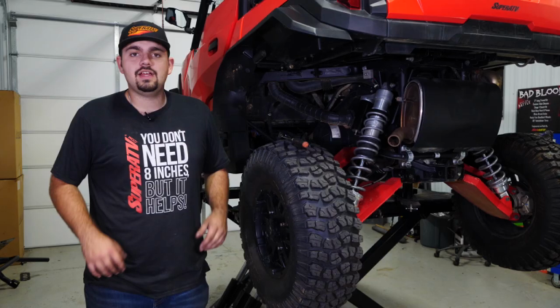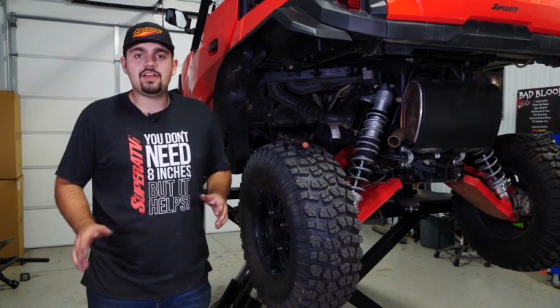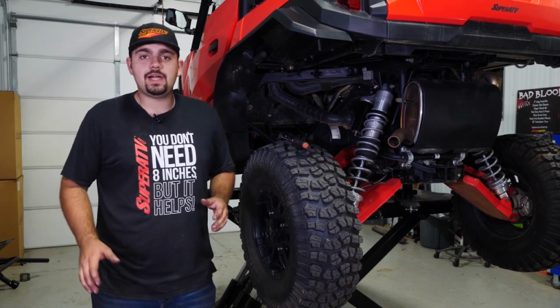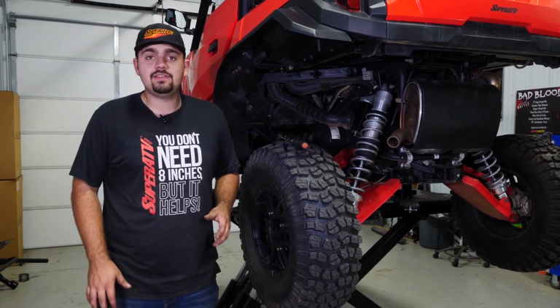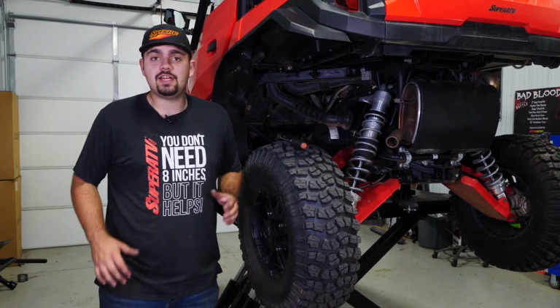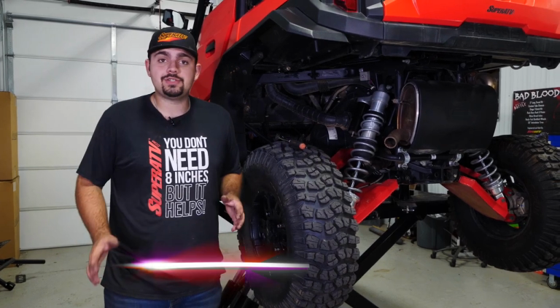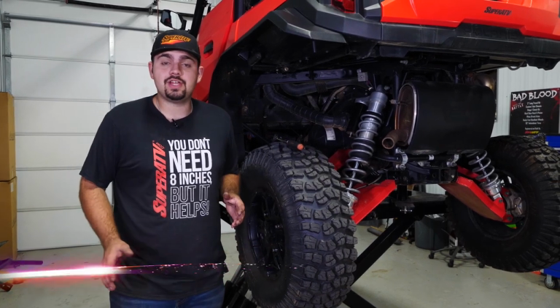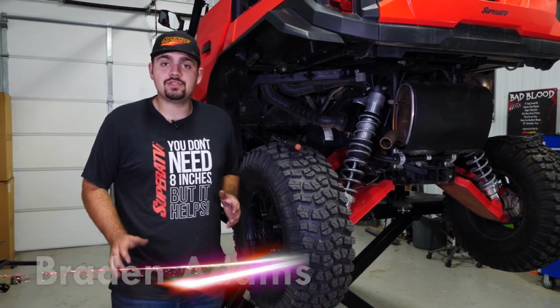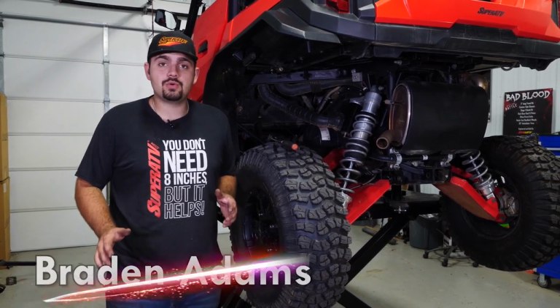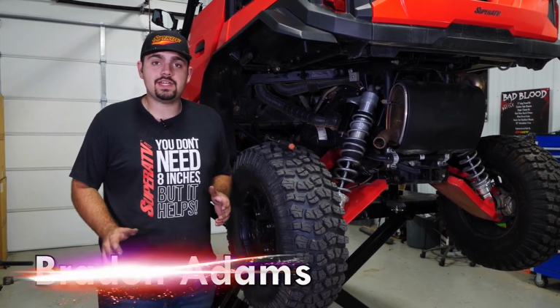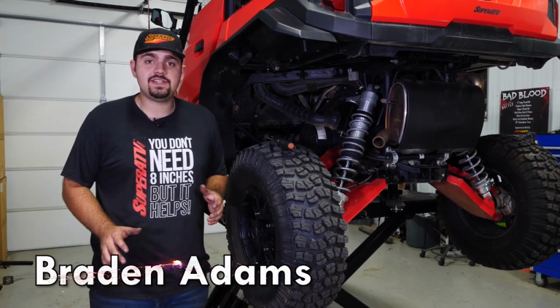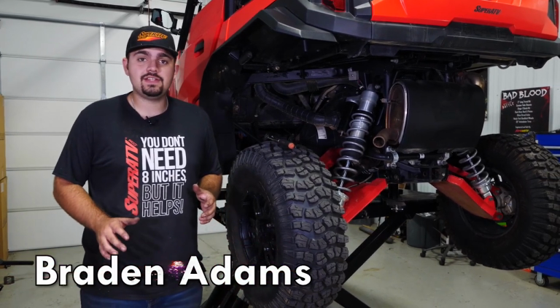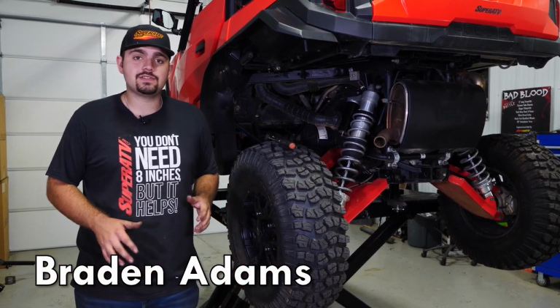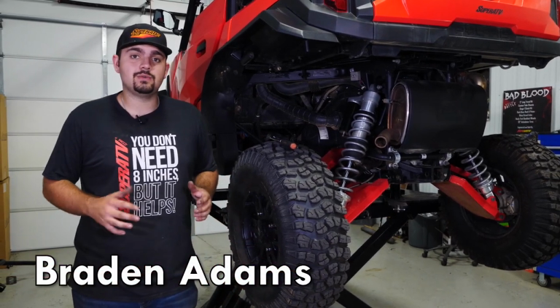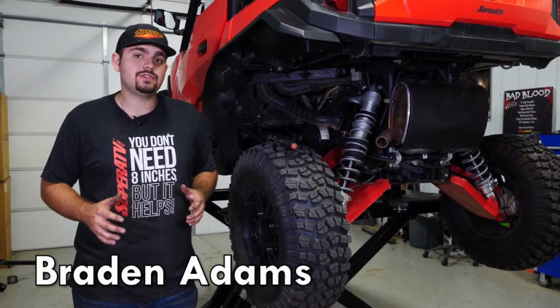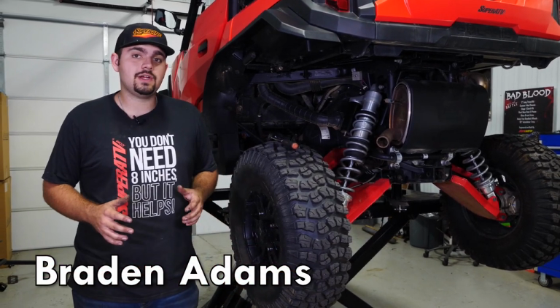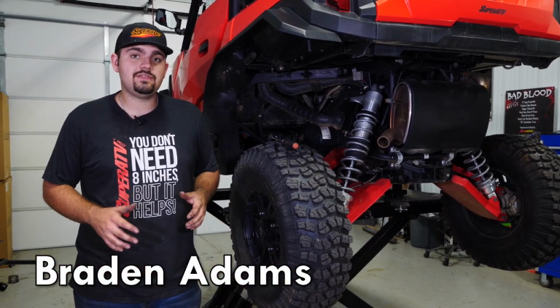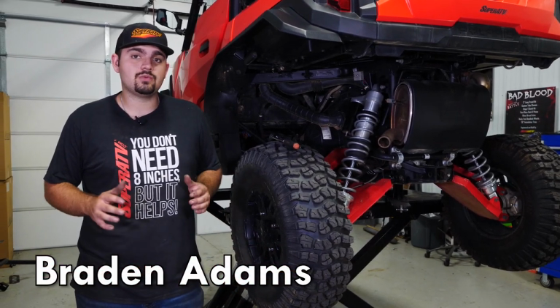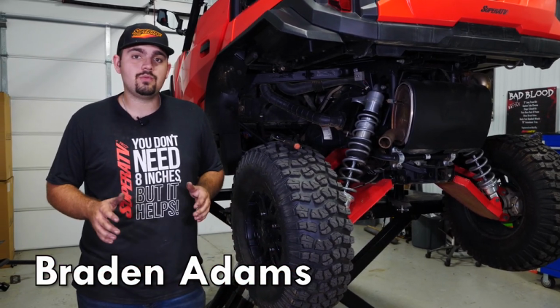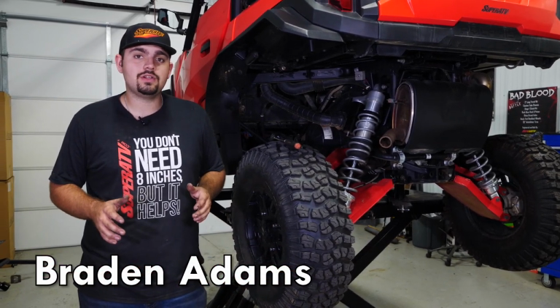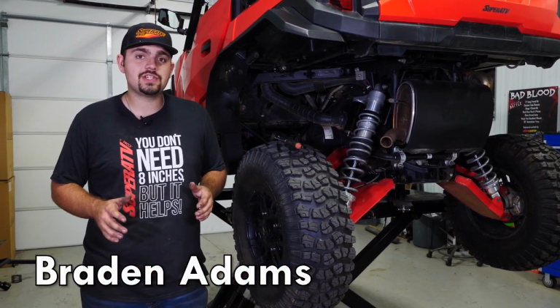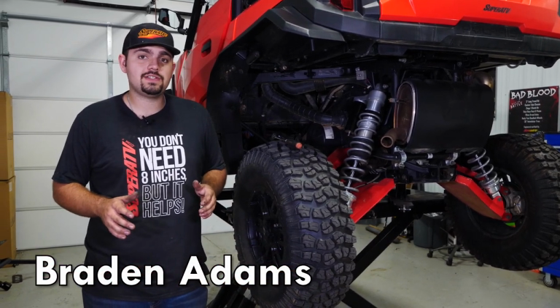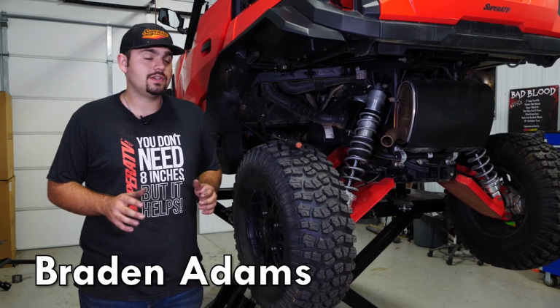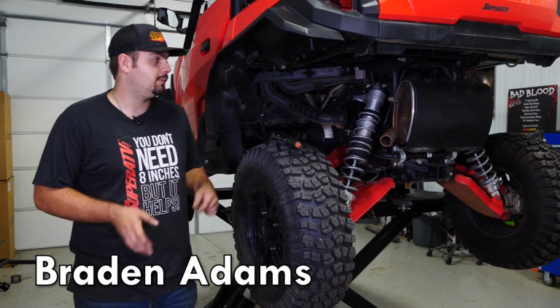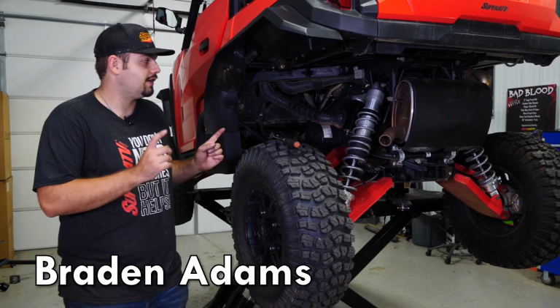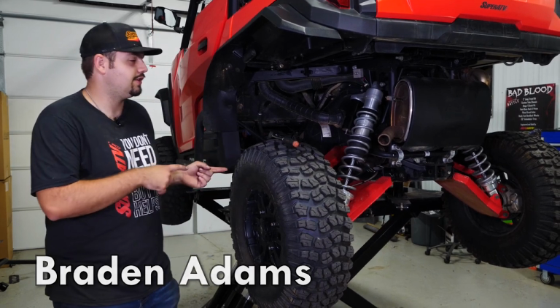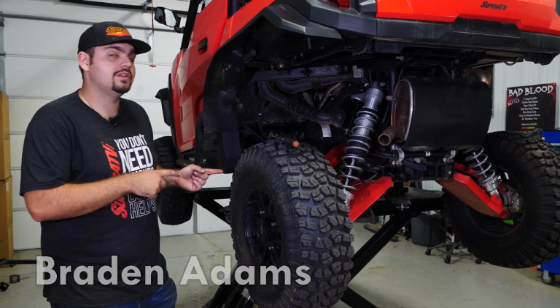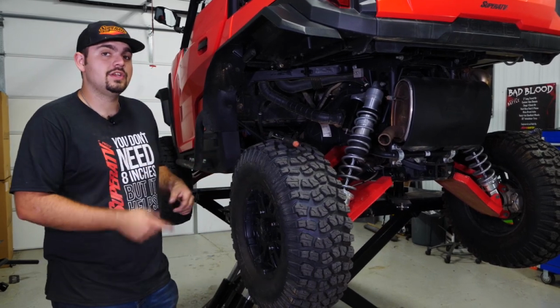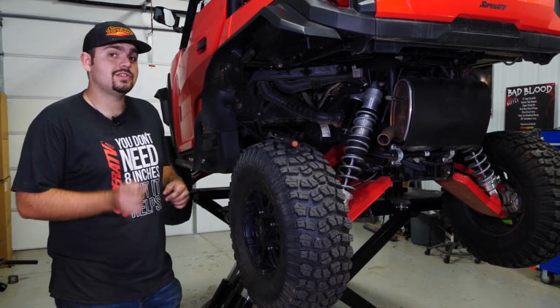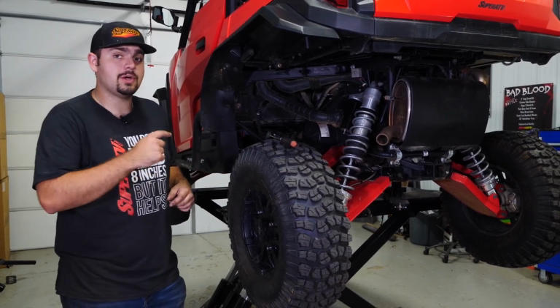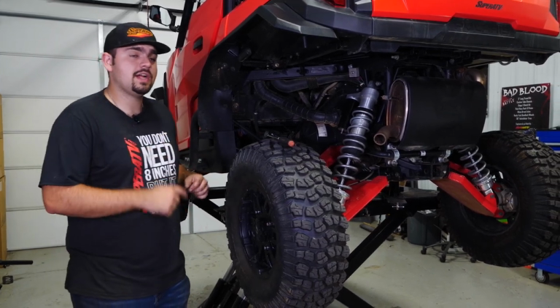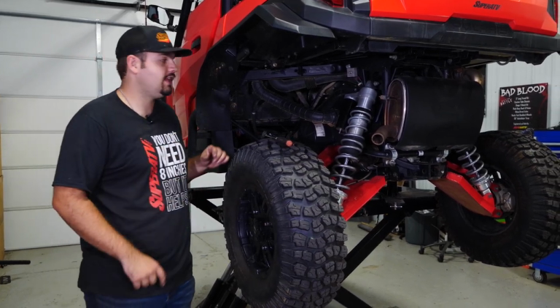Hey everybody, today I'm going to be showing you how super quick and easy it is to install one of Super ATV's Rev1 clutch kits on a Polaris General. So let's jump right in.